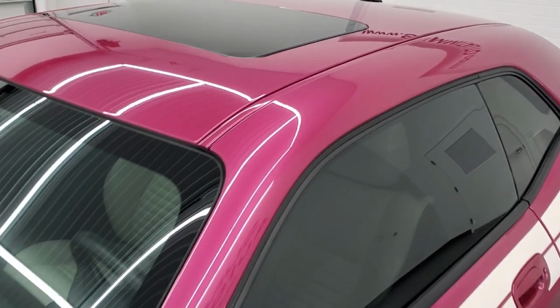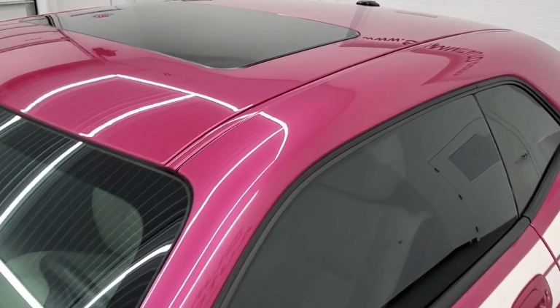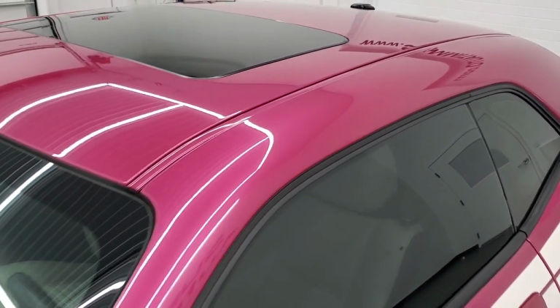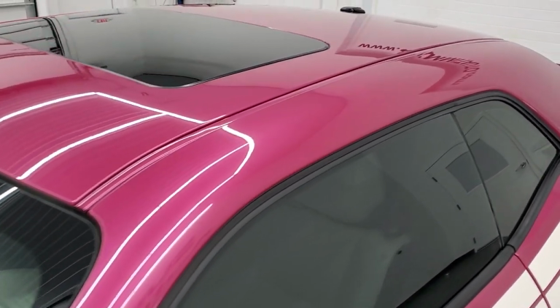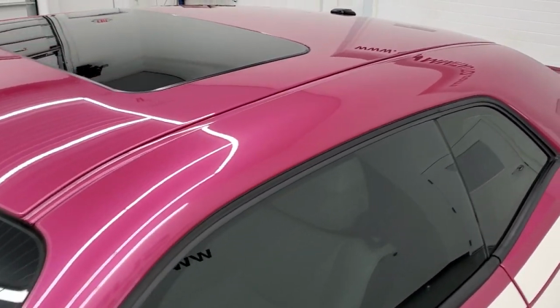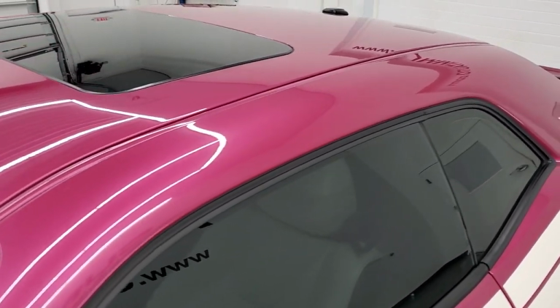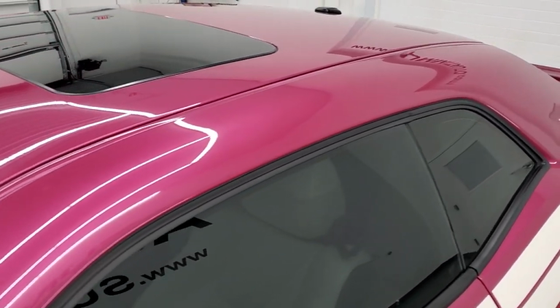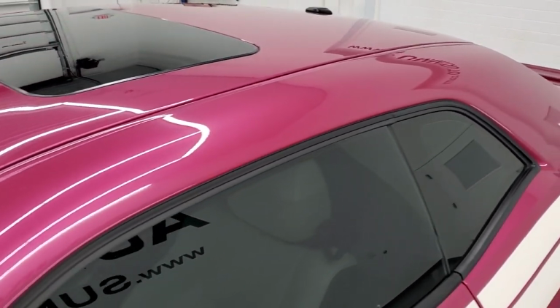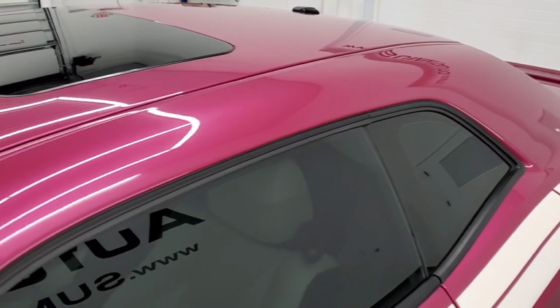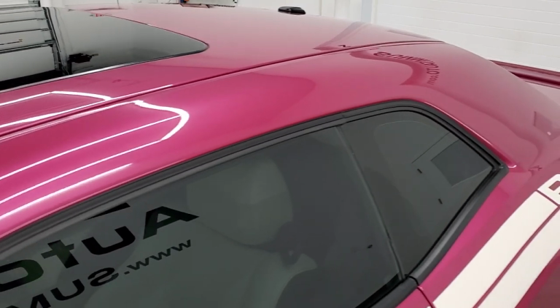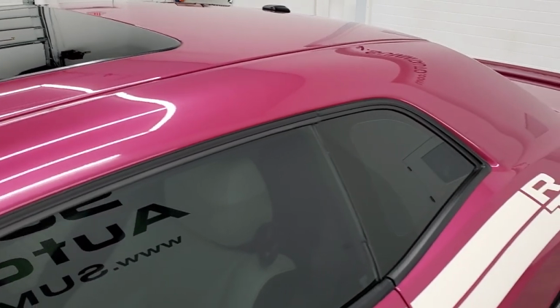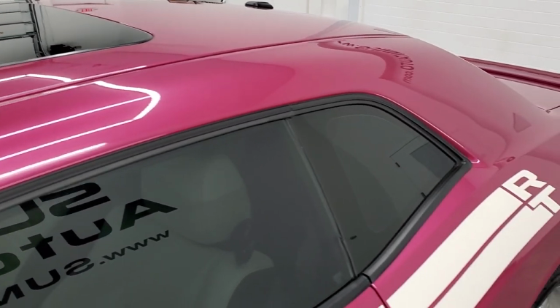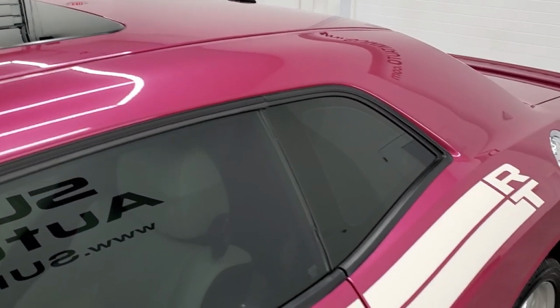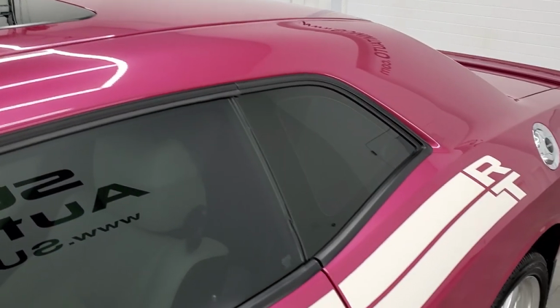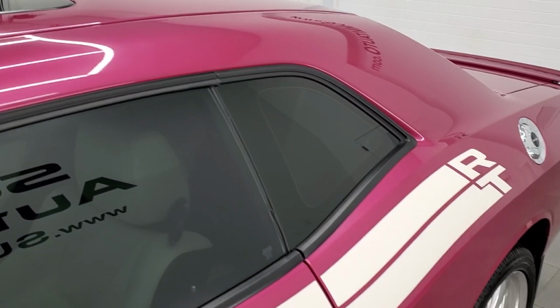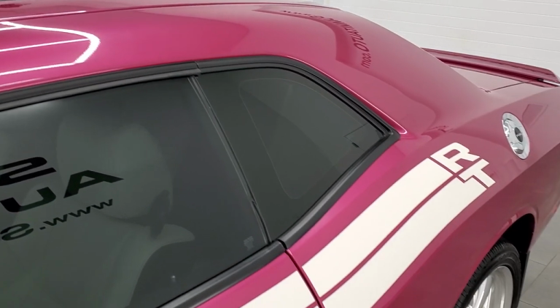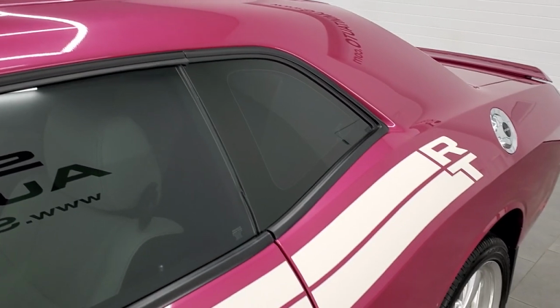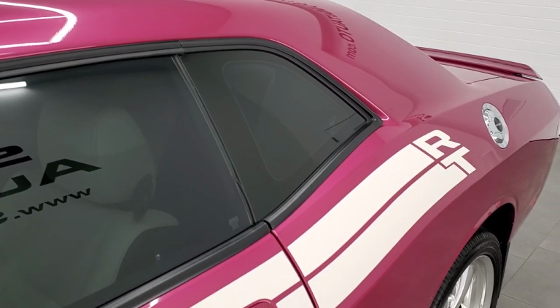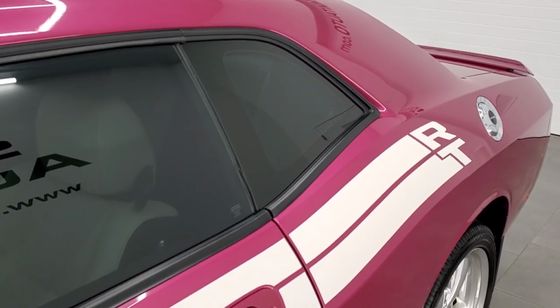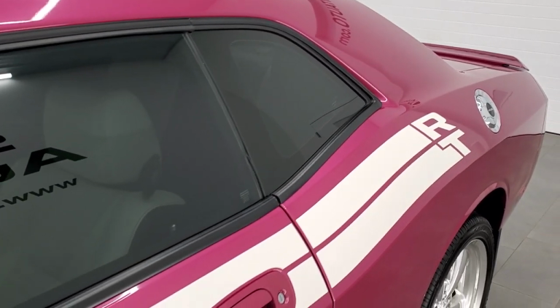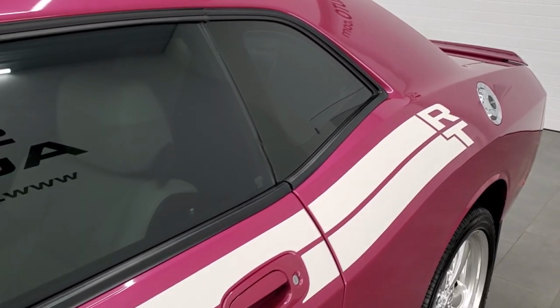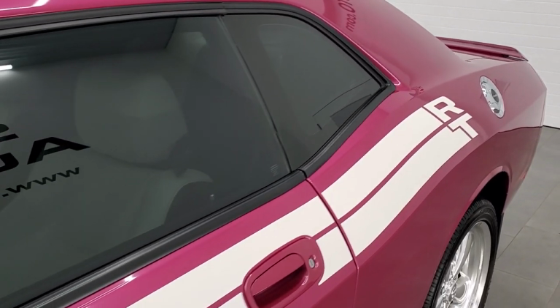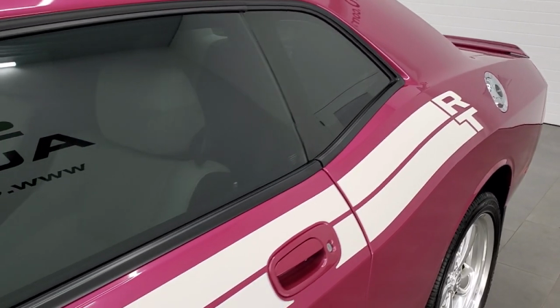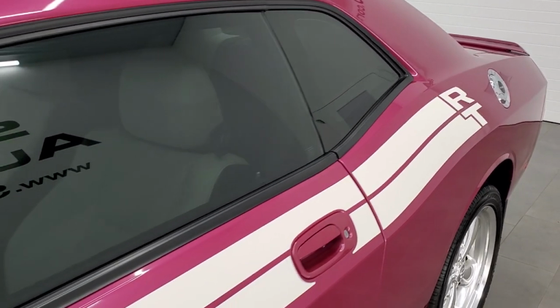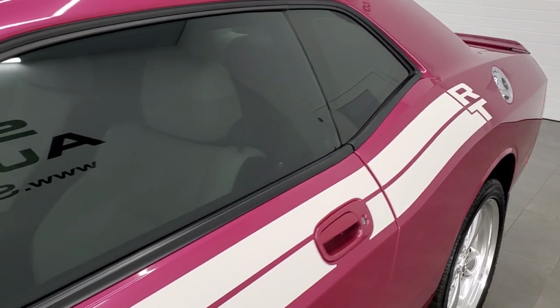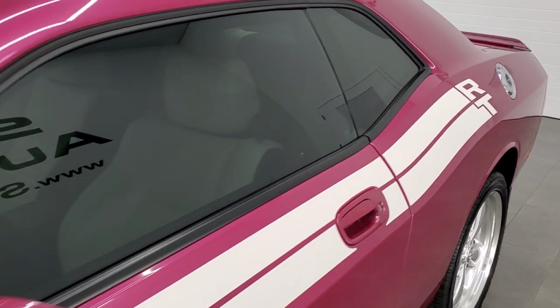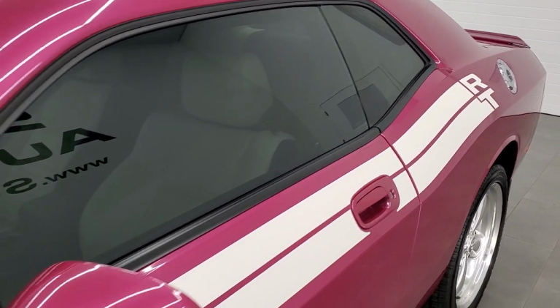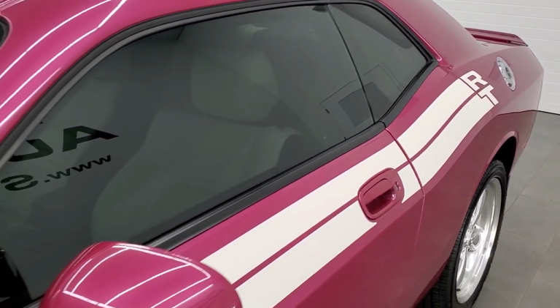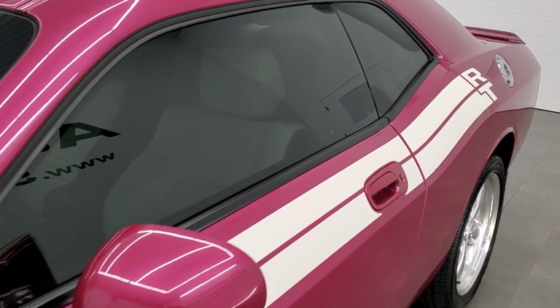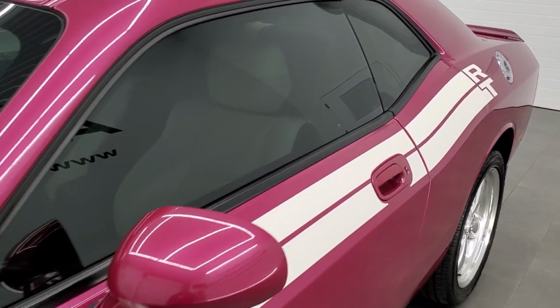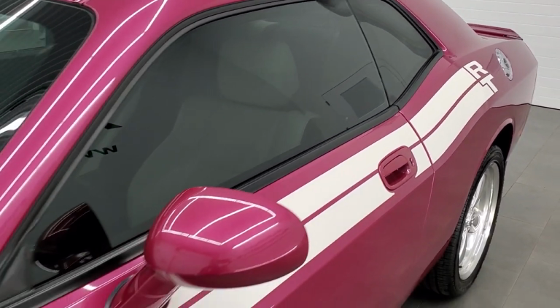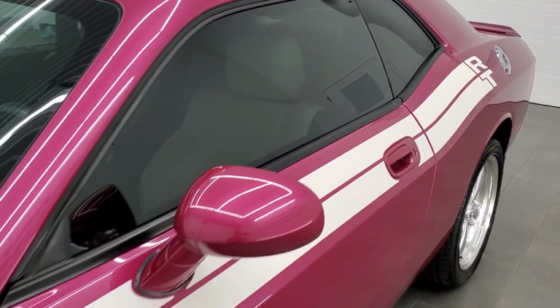If you want to check out all the photos on this car, in the upper right-hand part of your screen there is a link to our website. Click that and check us out there.